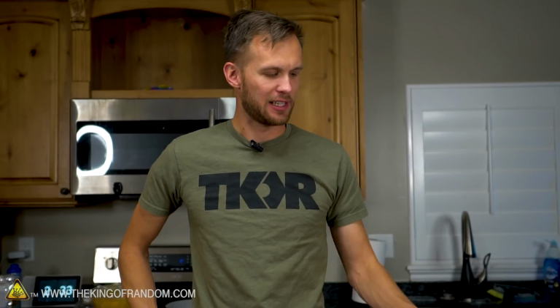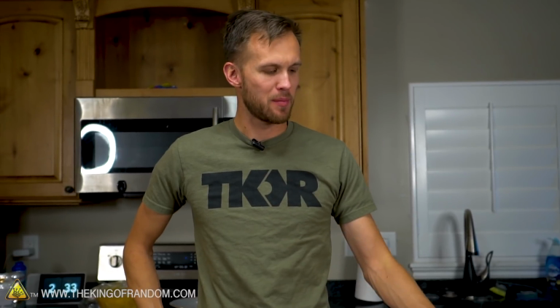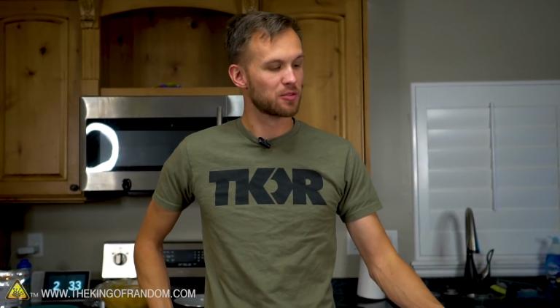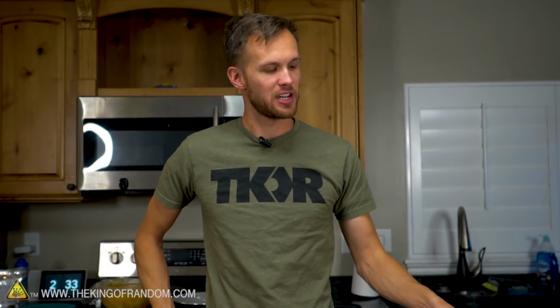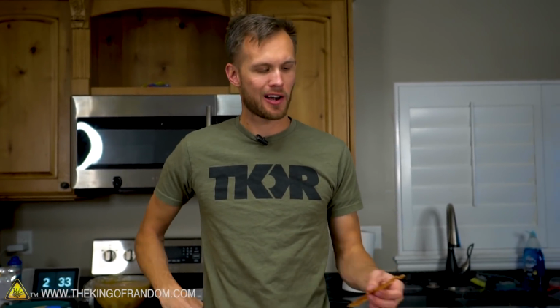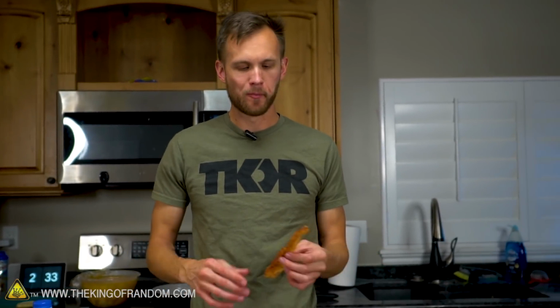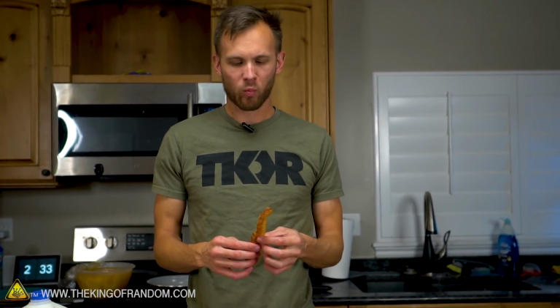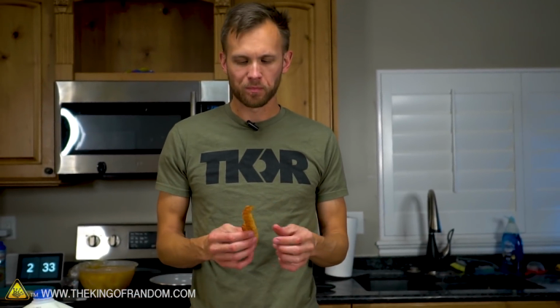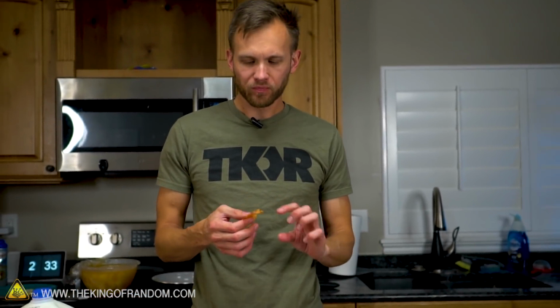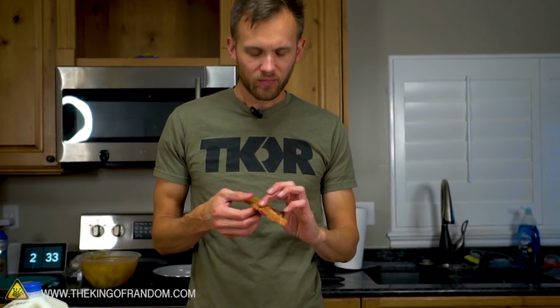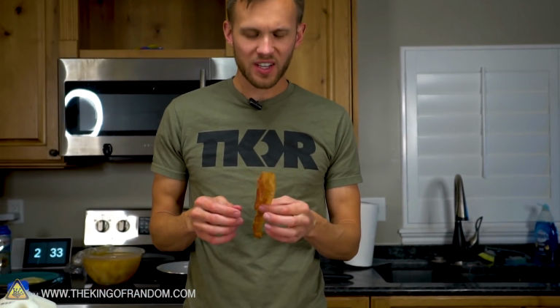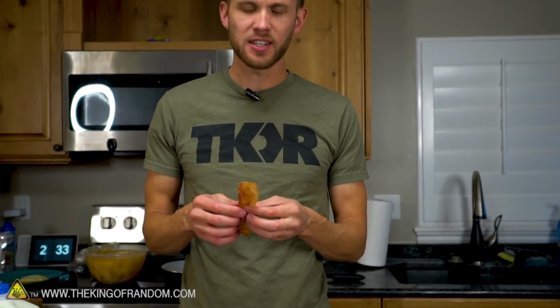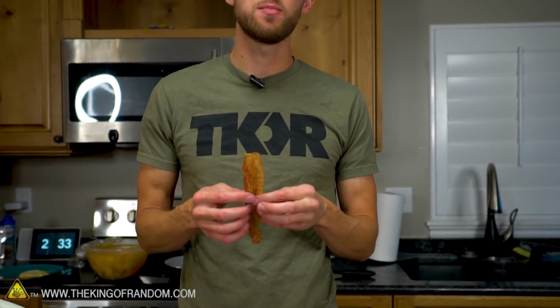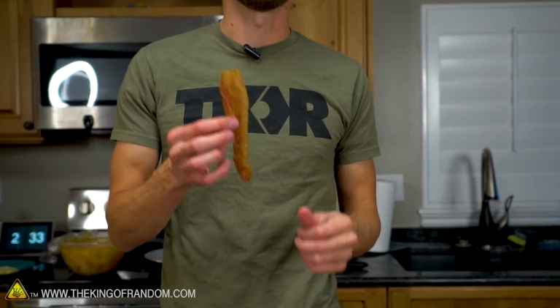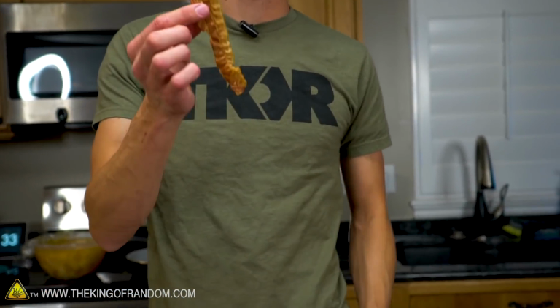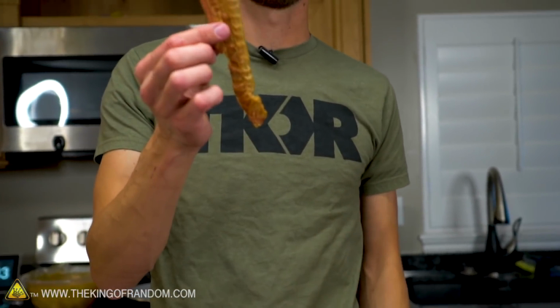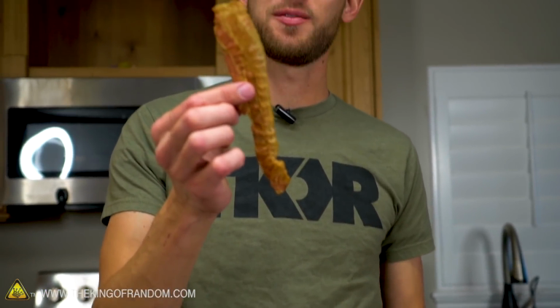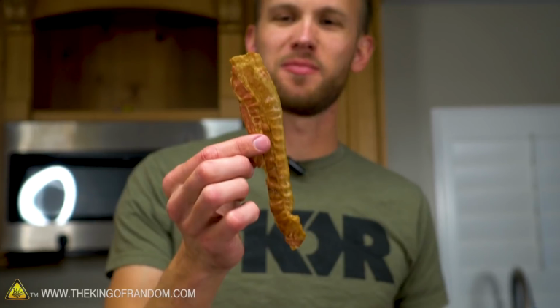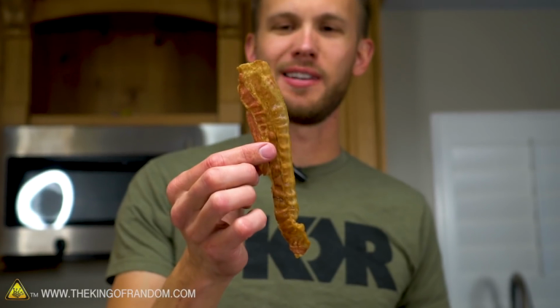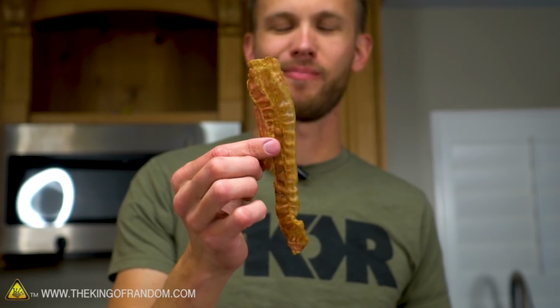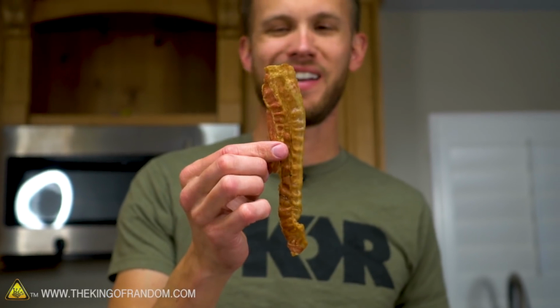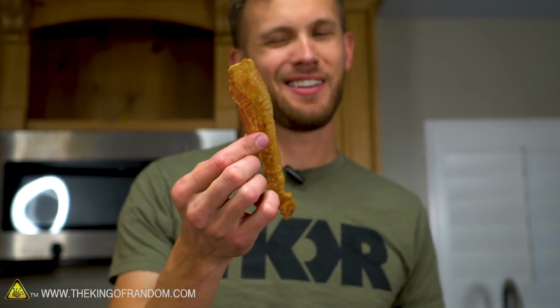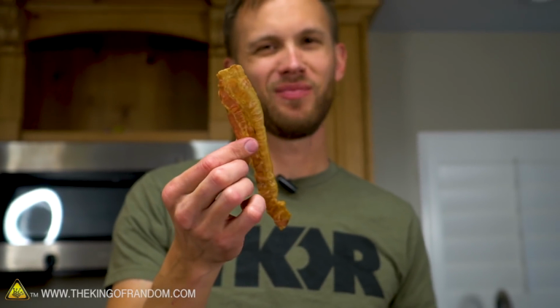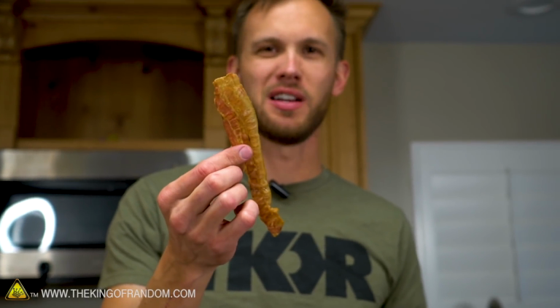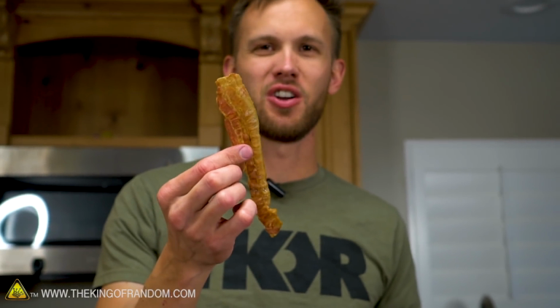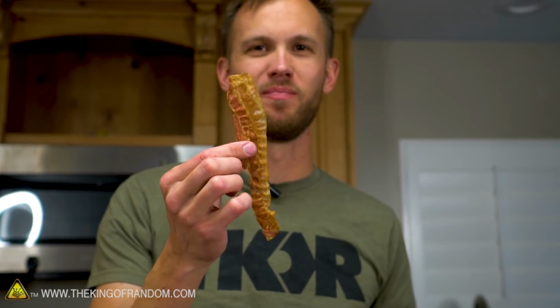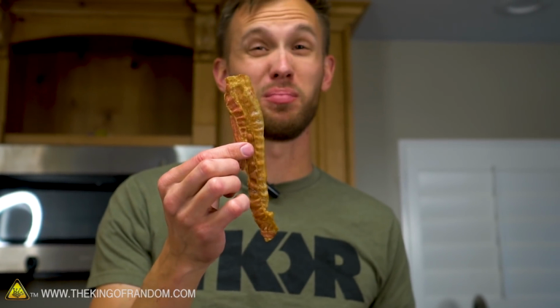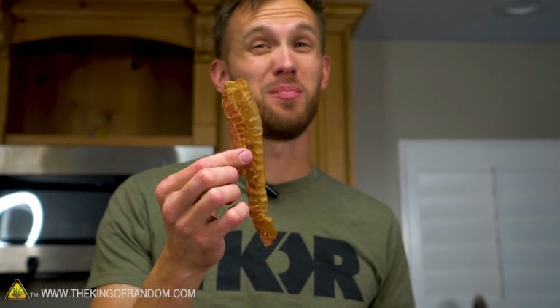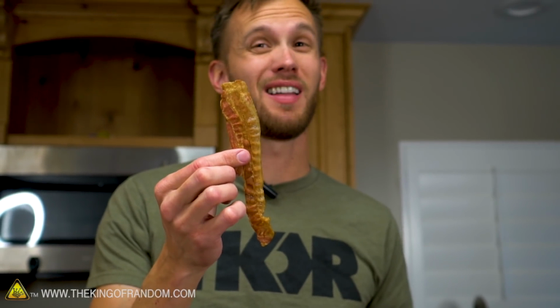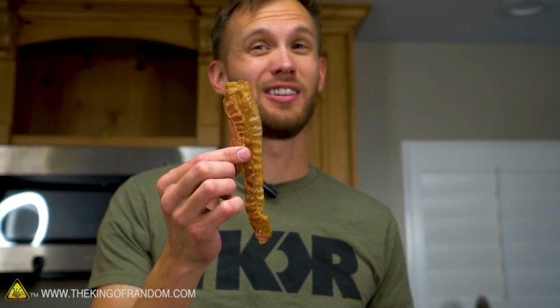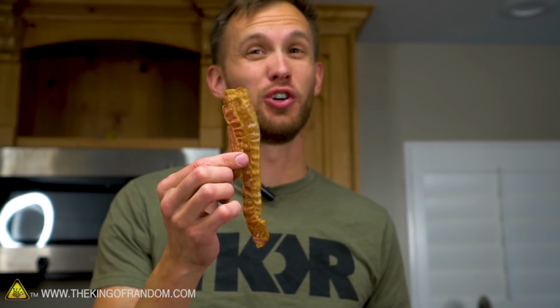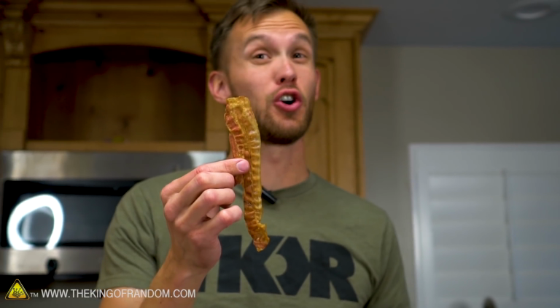My biggest complaint about bacon is that it's small. This piece of bacon — yeah, it's good, but it could be a lot better.